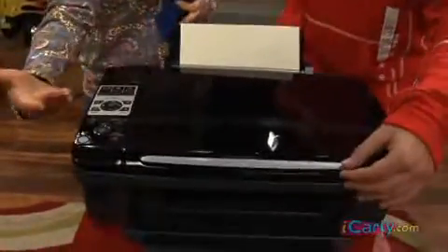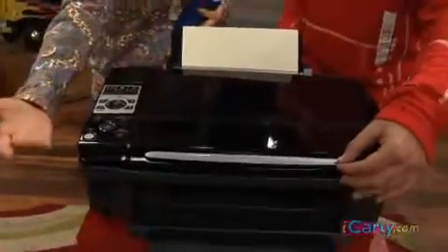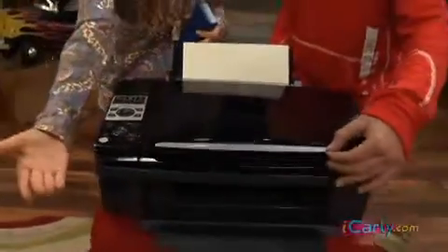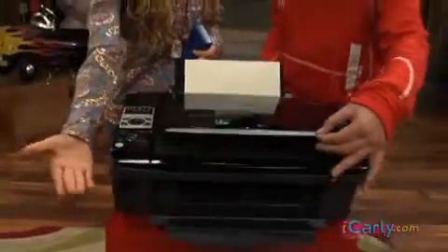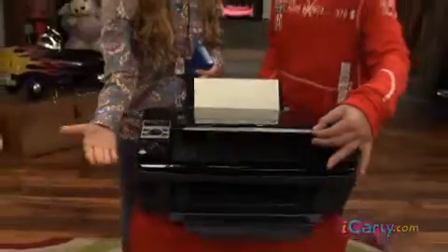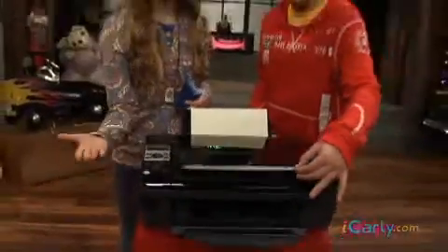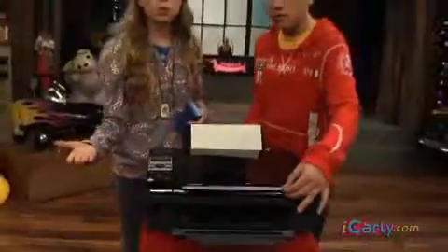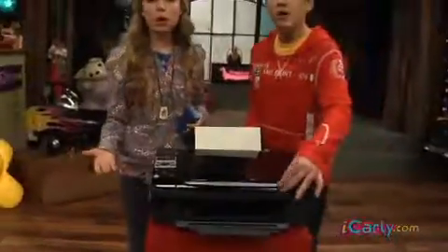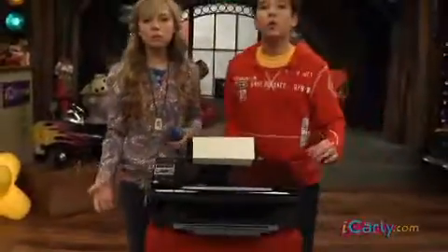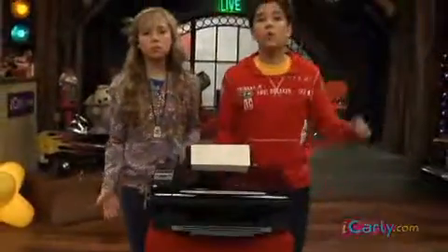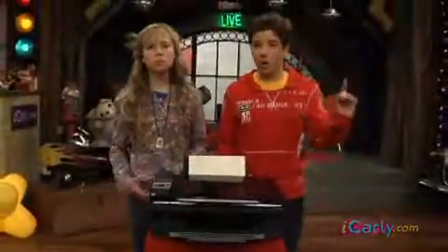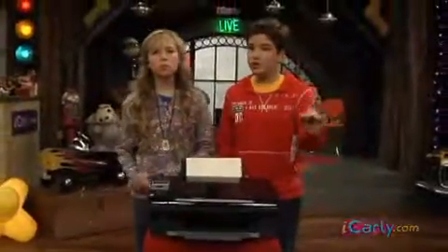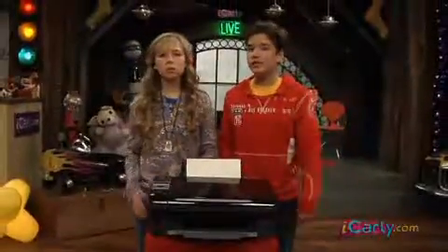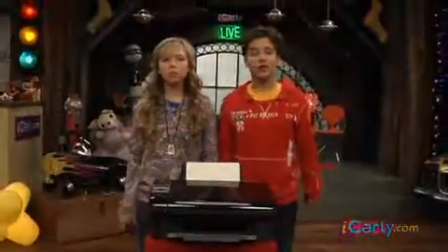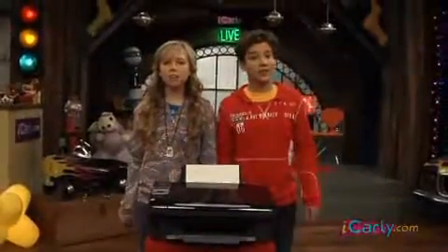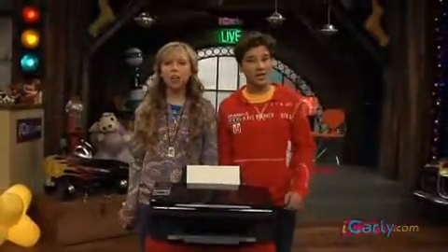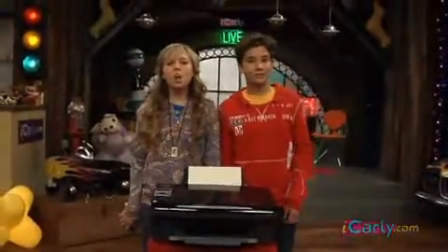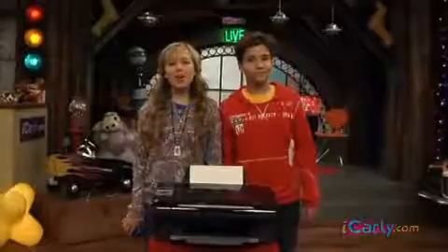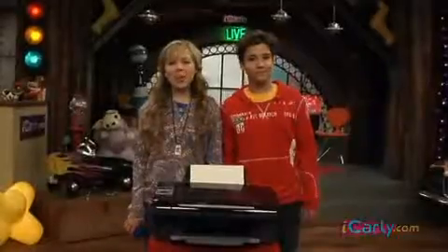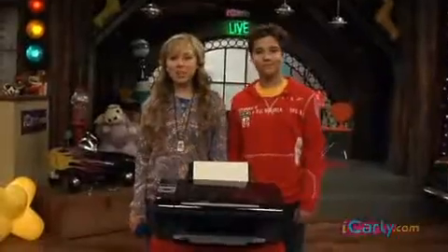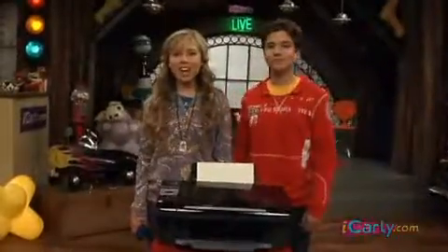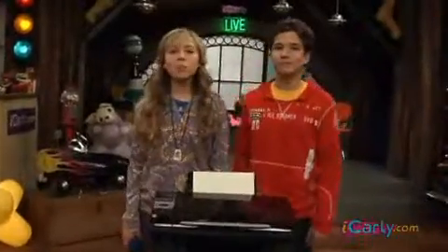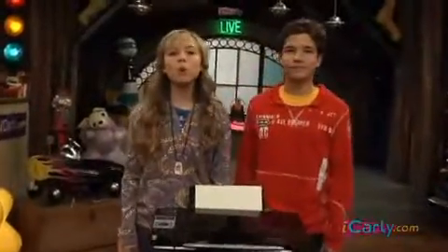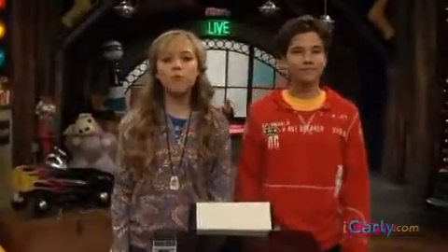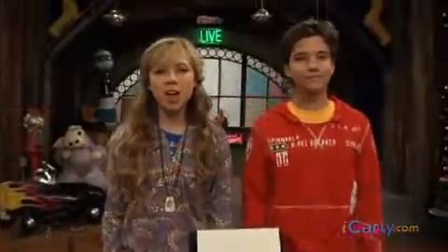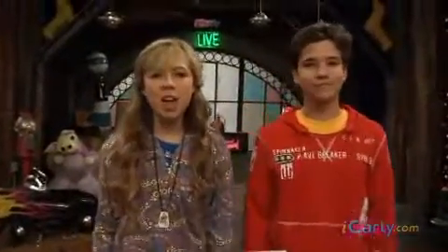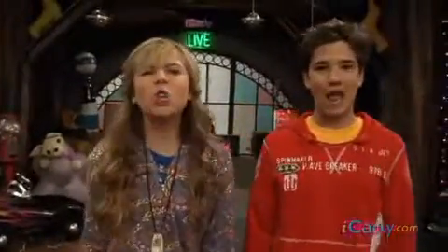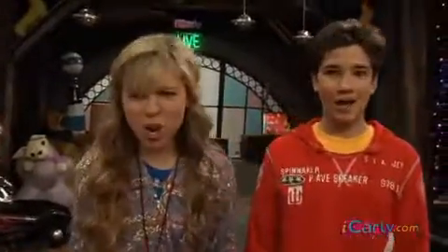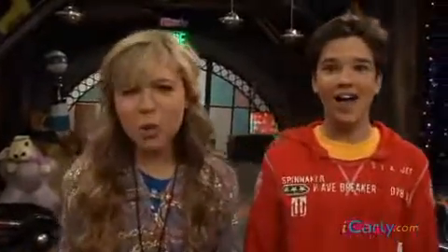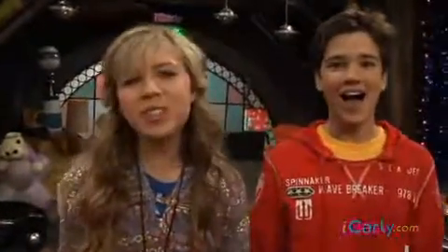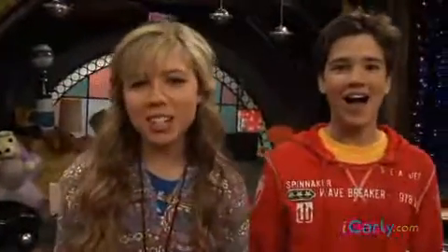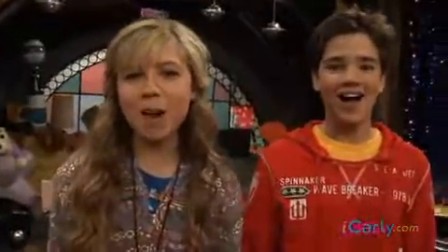Laser printer. We were gonna try to sell it online, but then we decided it'd be more fun to crush it with a sledgehammer.